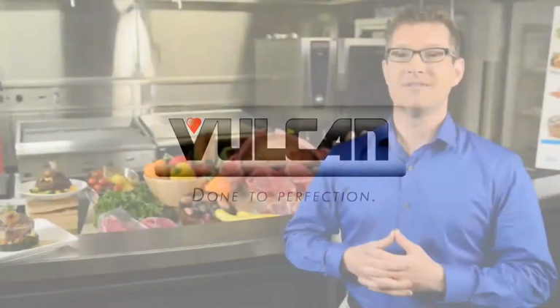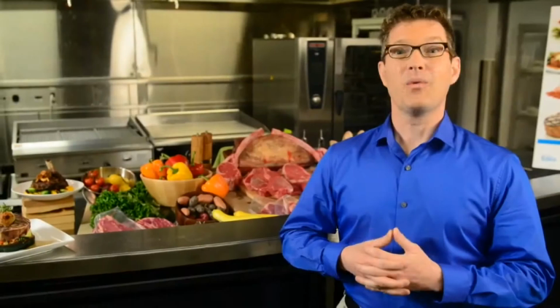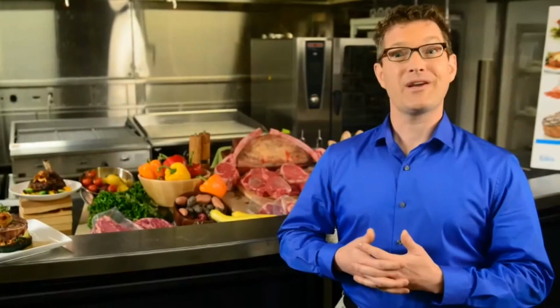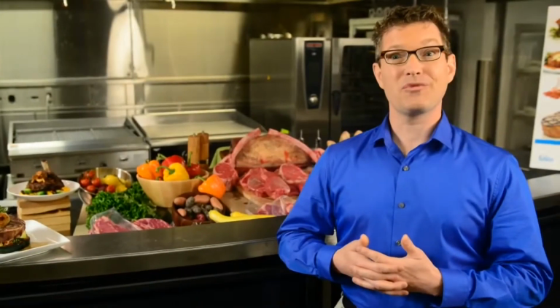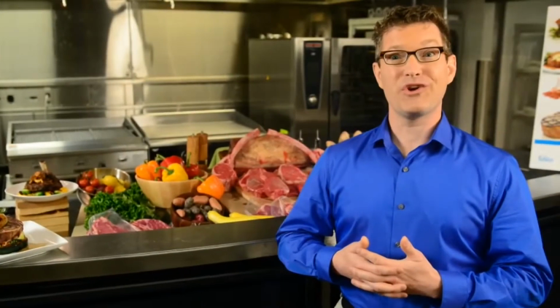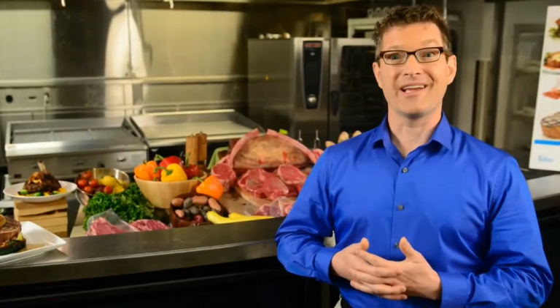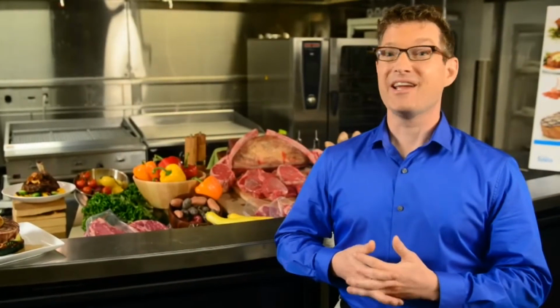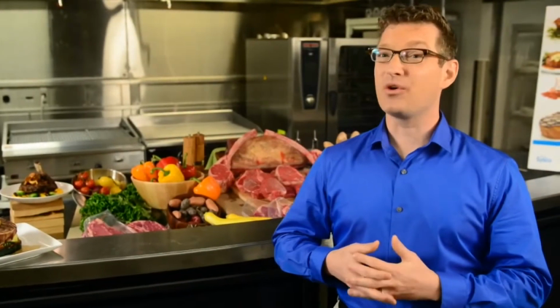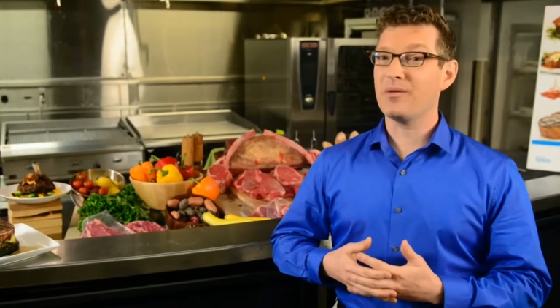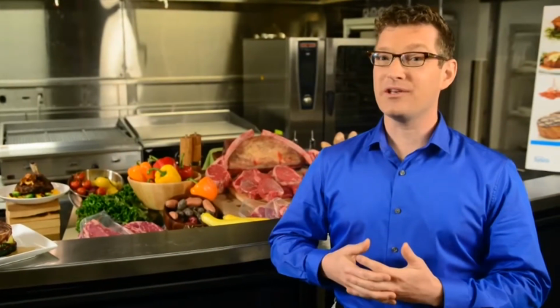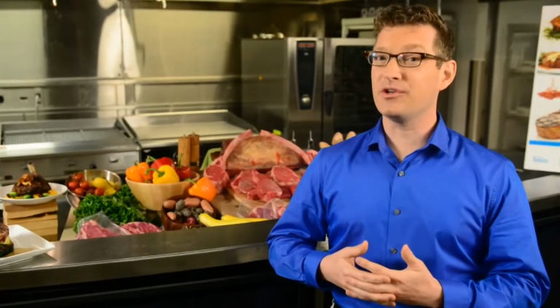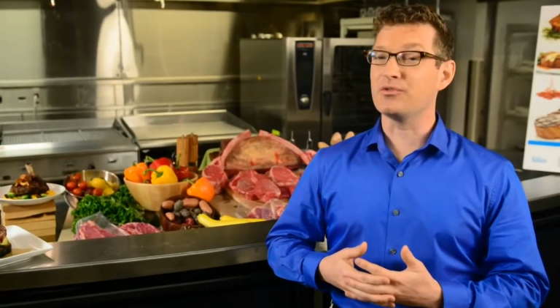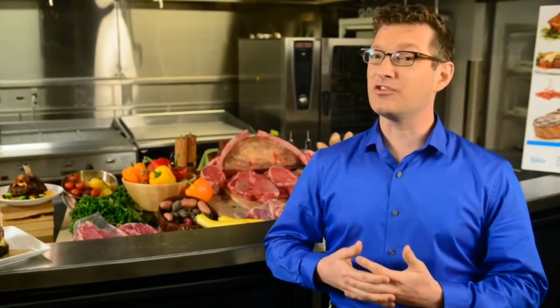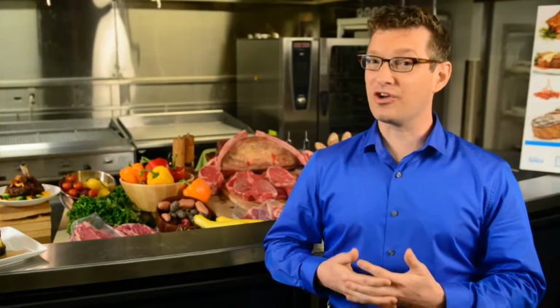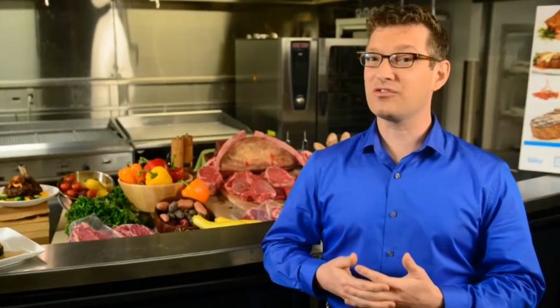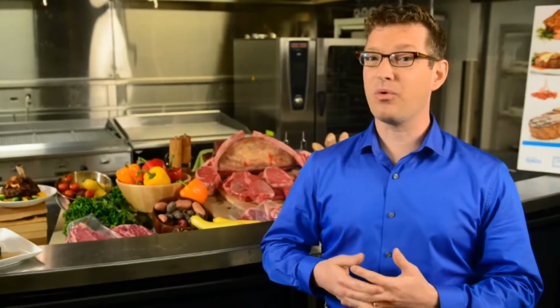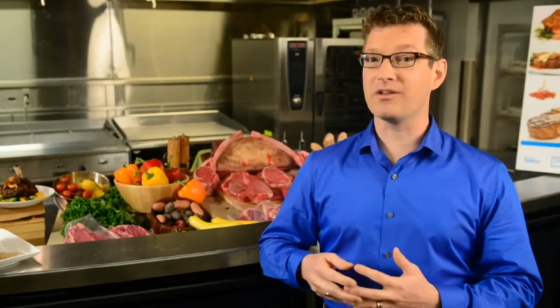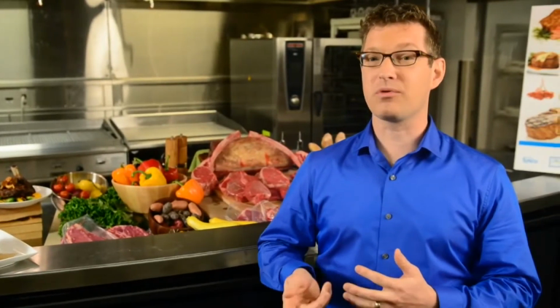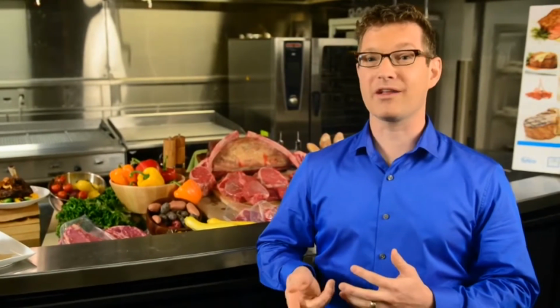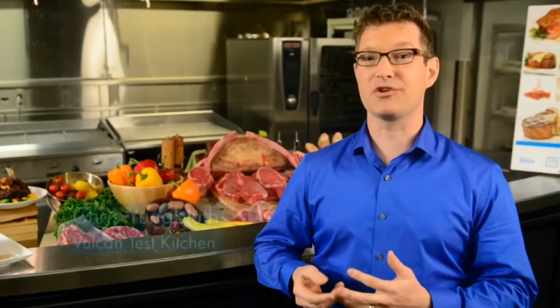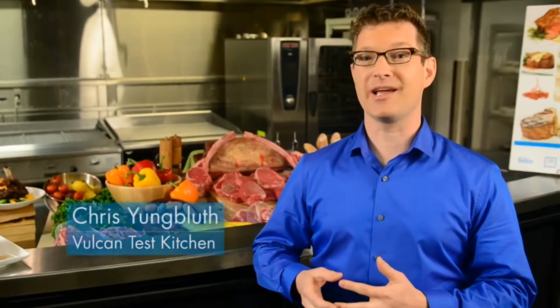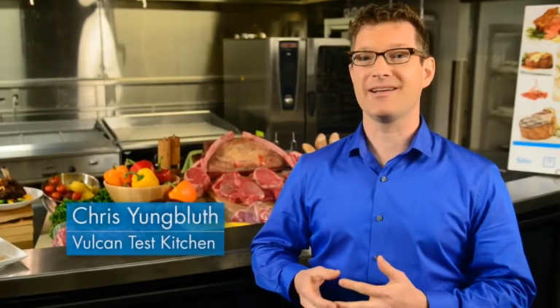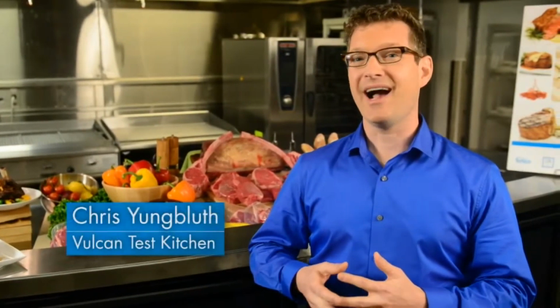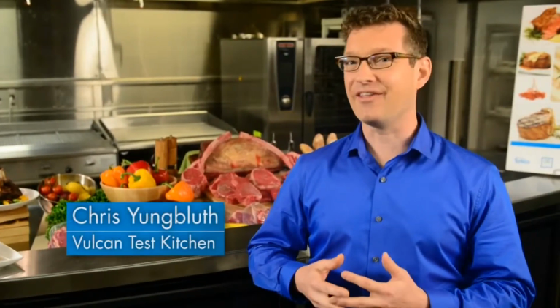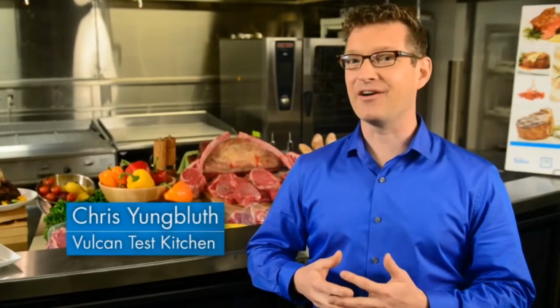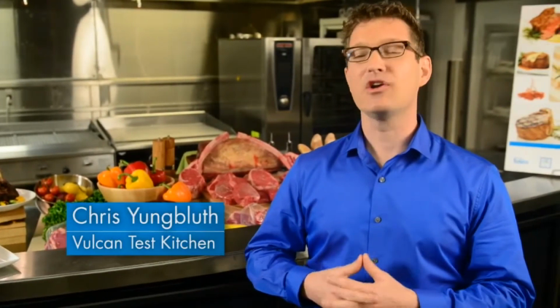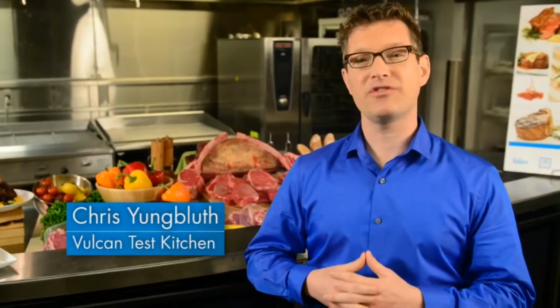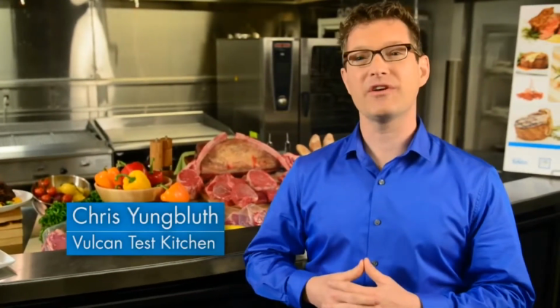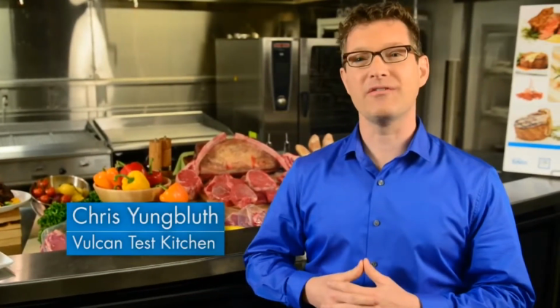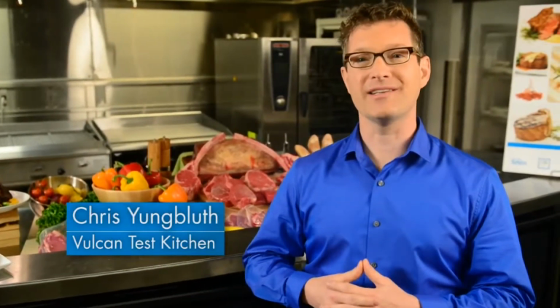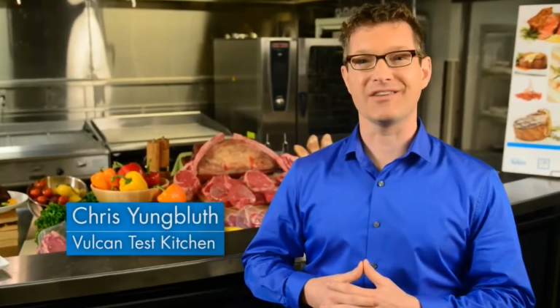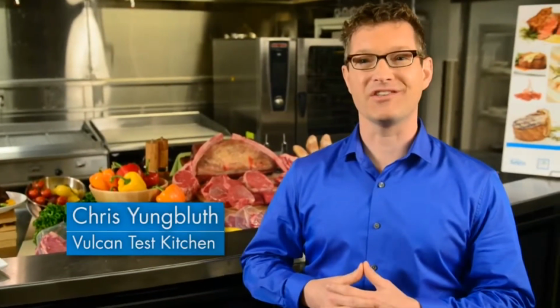When it comes to cooking, the equipment you use is just as important as the products you're cooking. Hi there, Chris here in the Vulcan Test Kitchen.